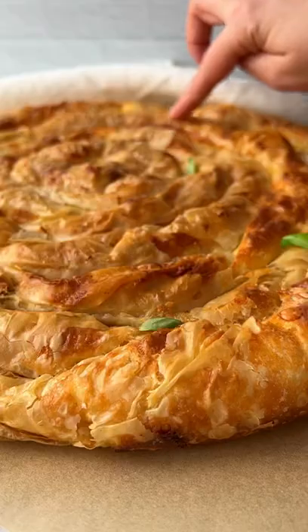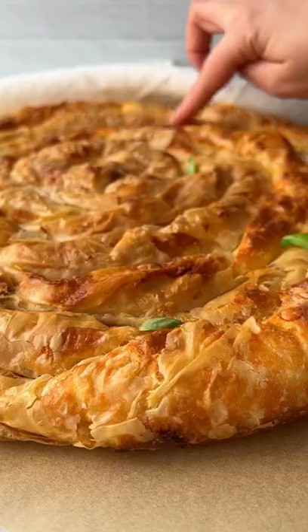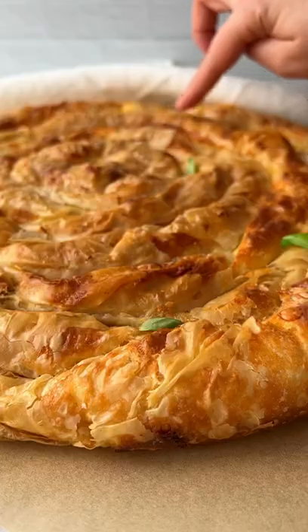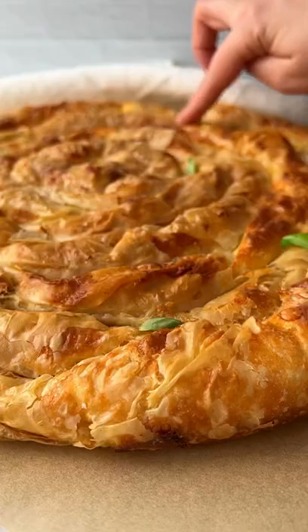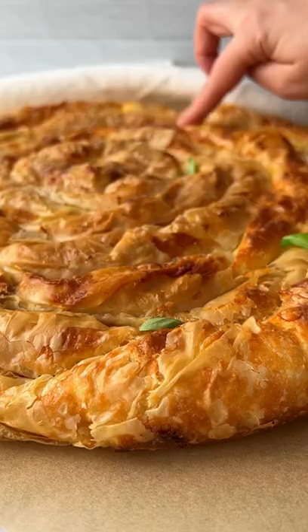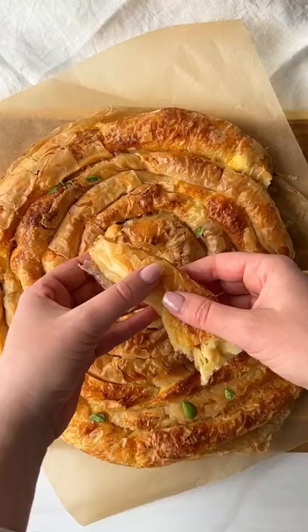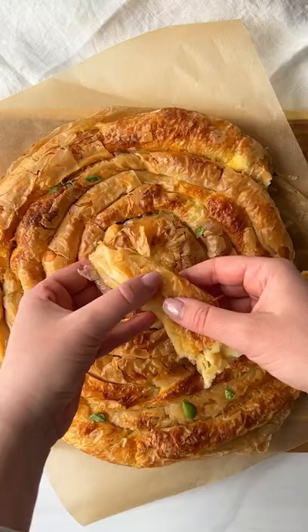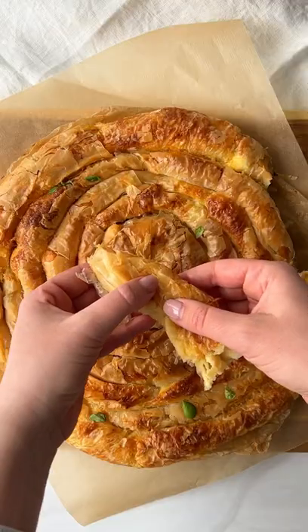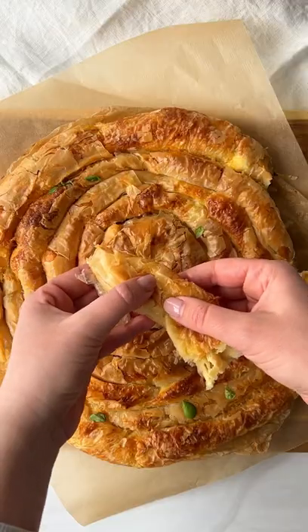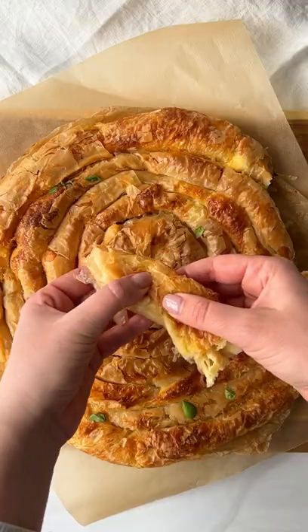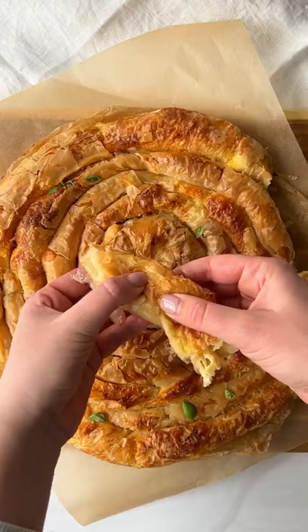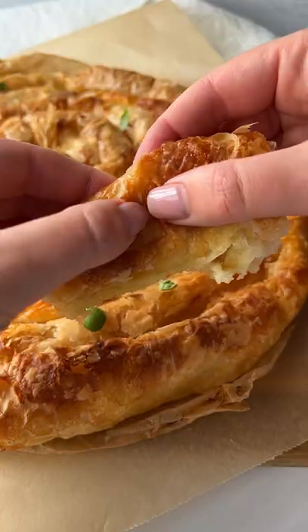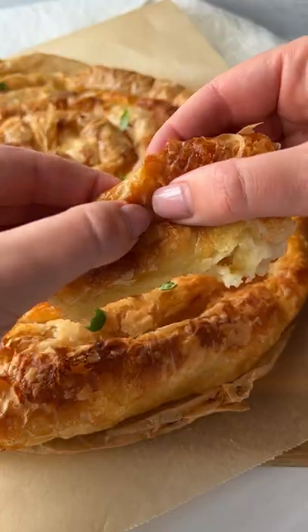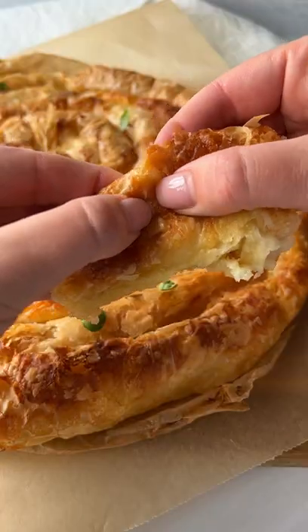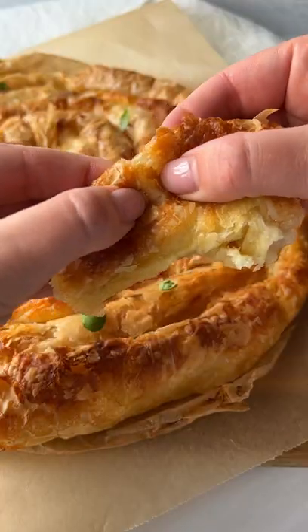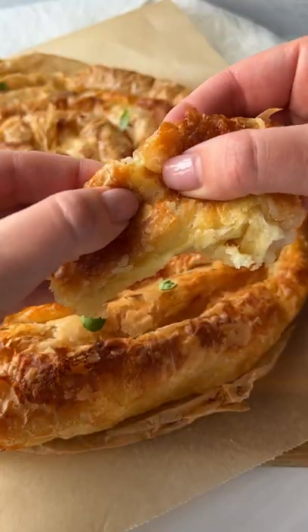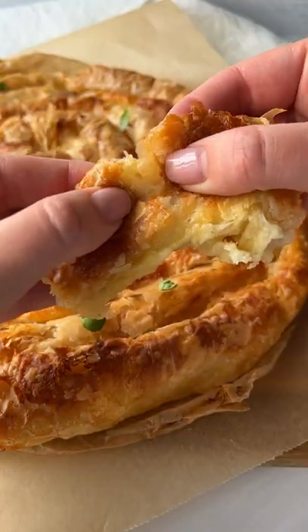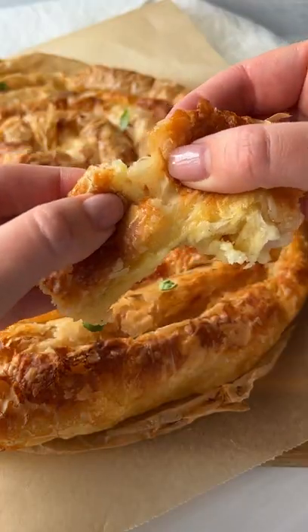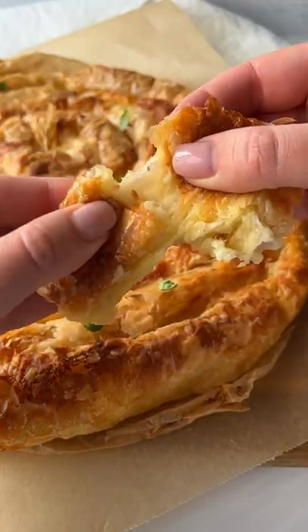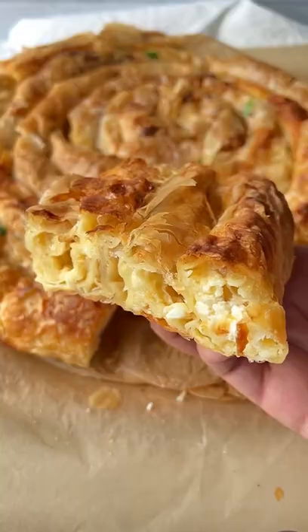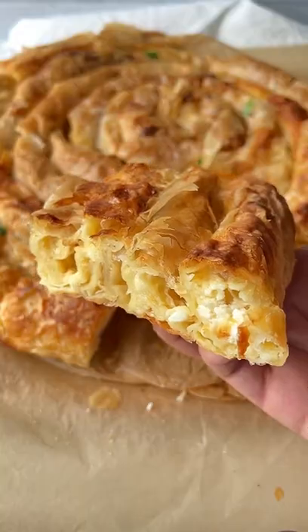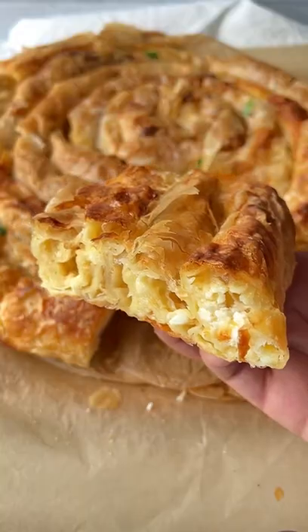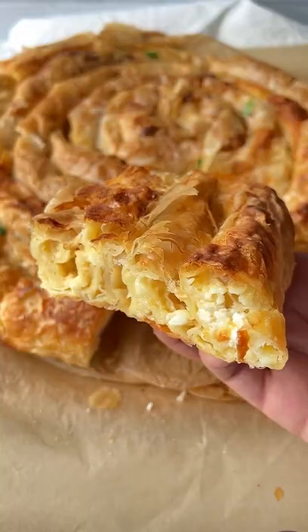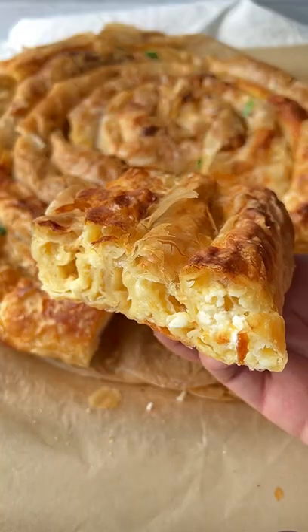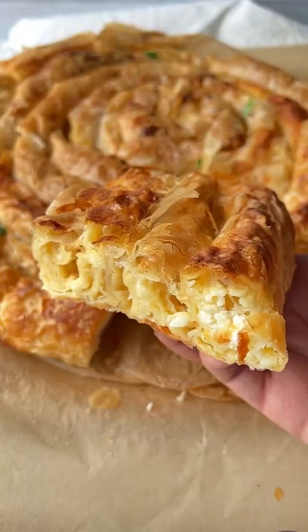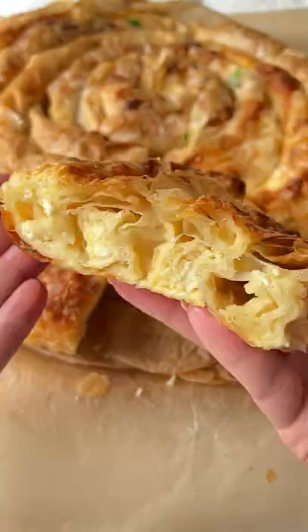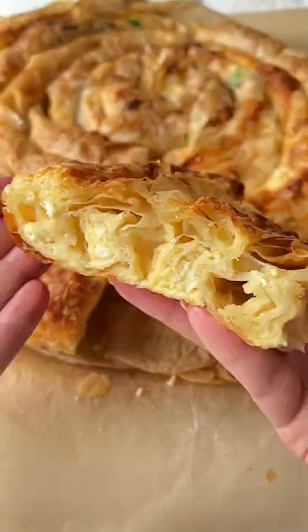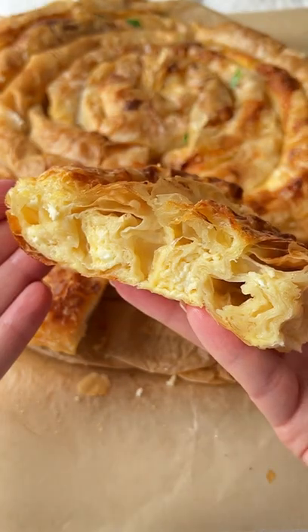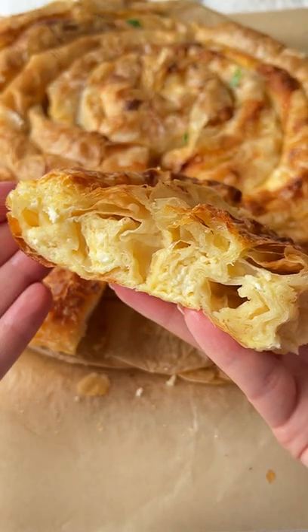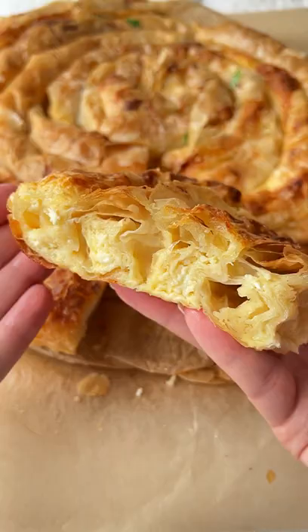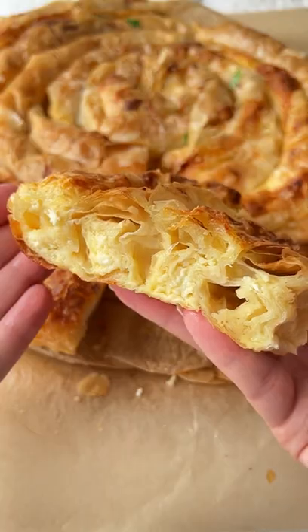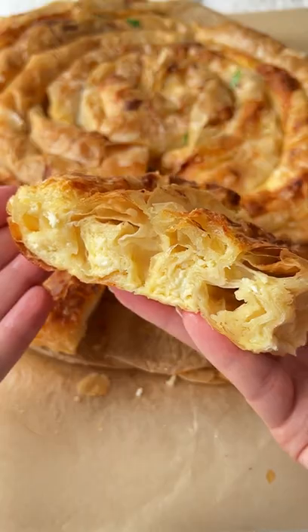This is what we call banica. It's the flakiest filo filled with feta and it's so good. Let's go.